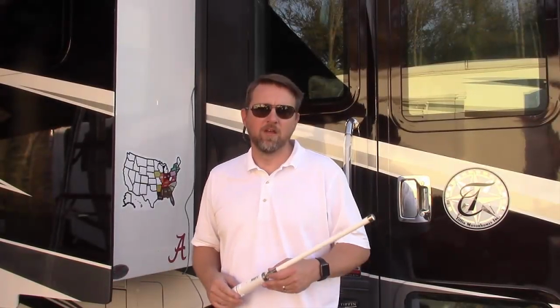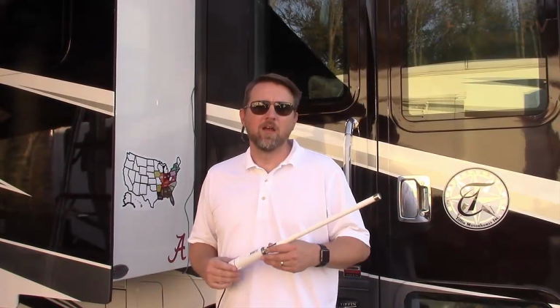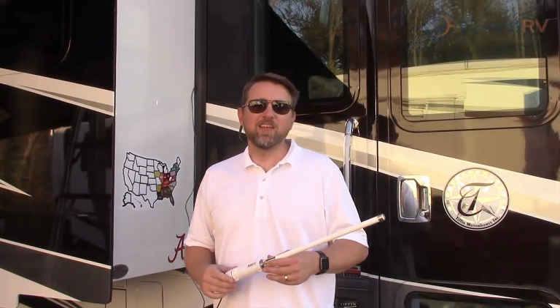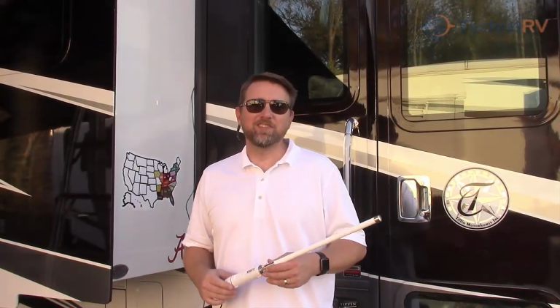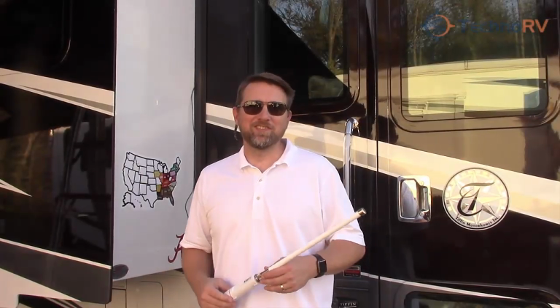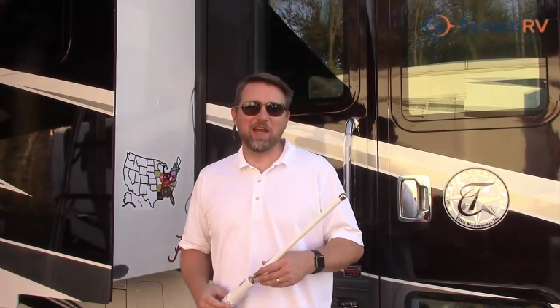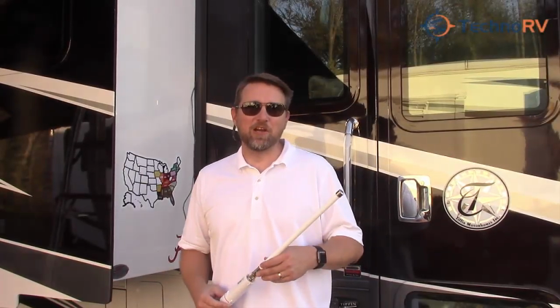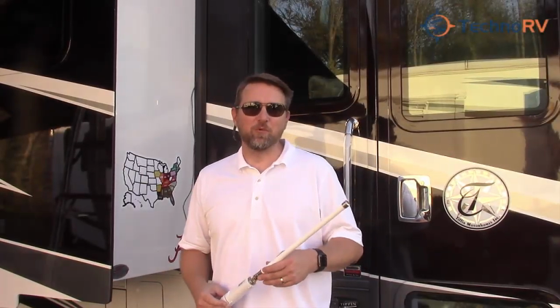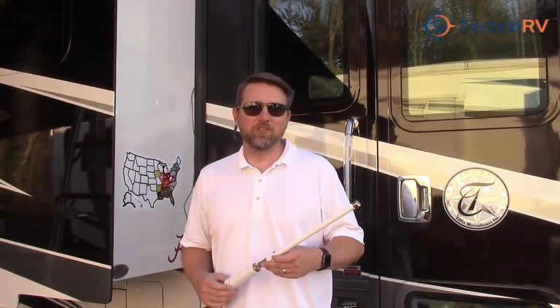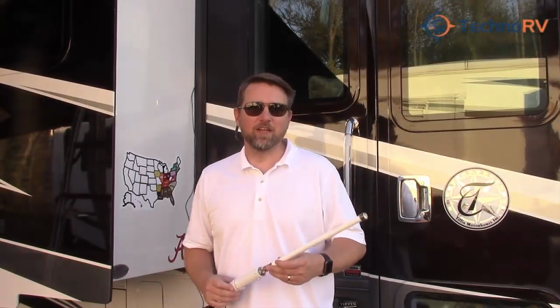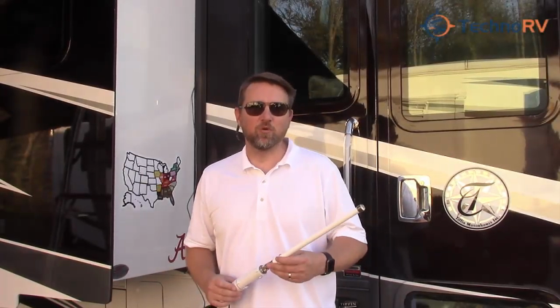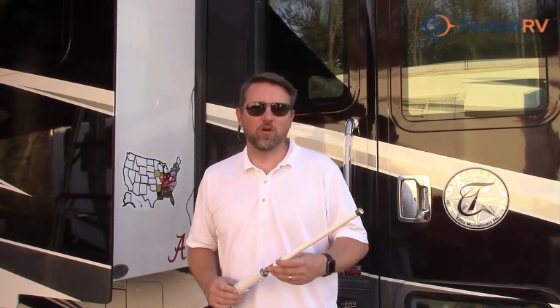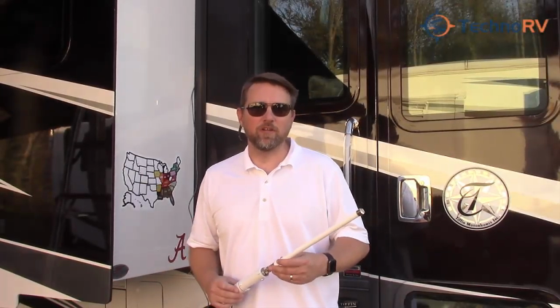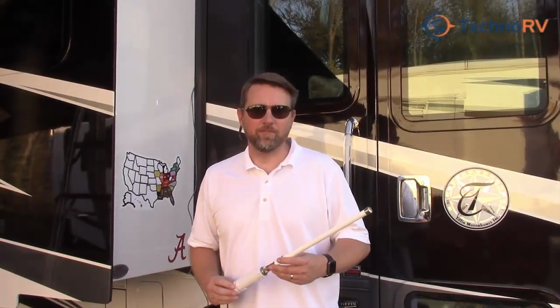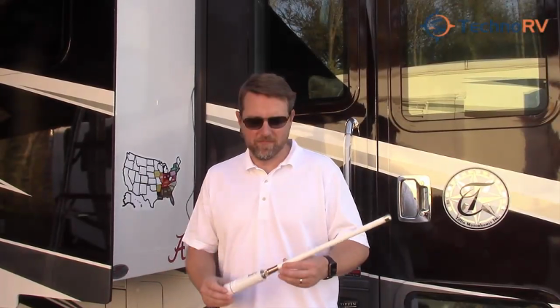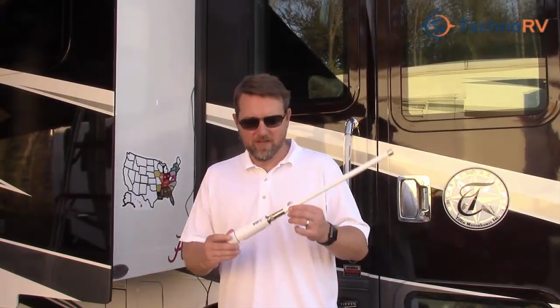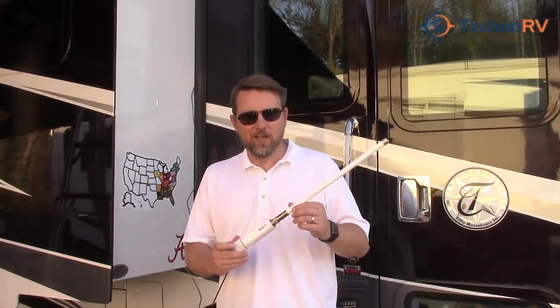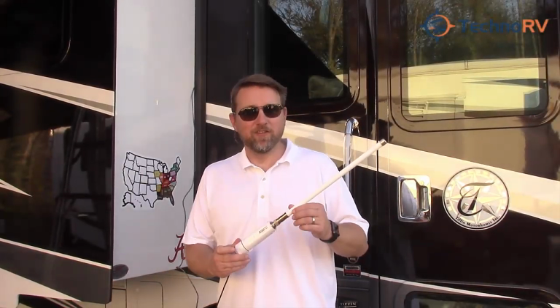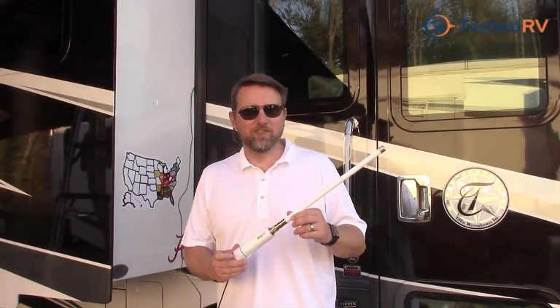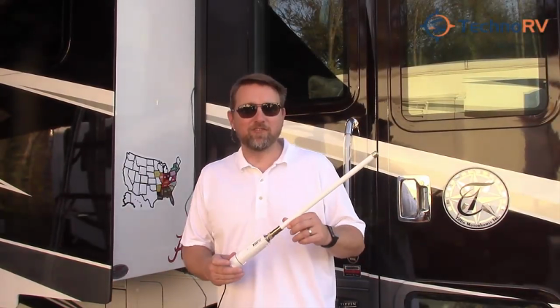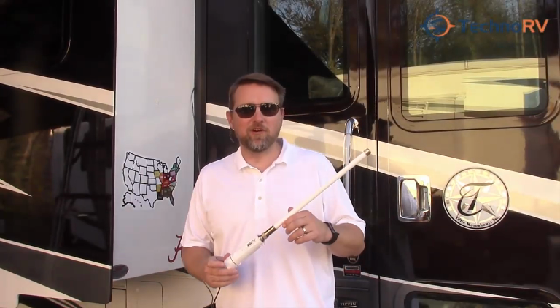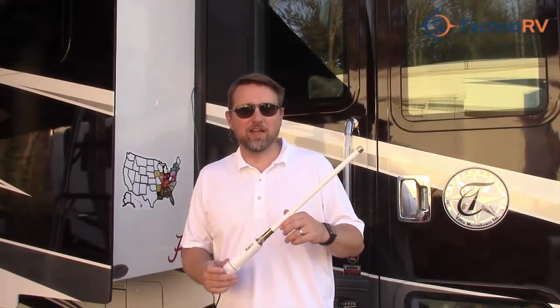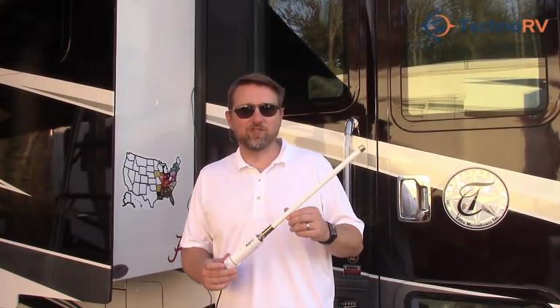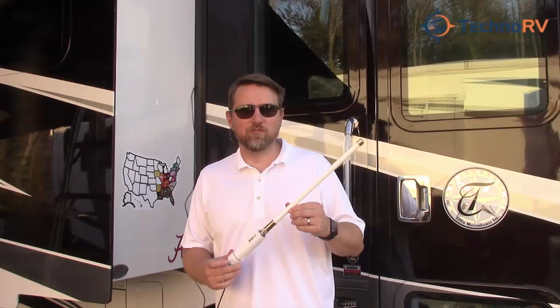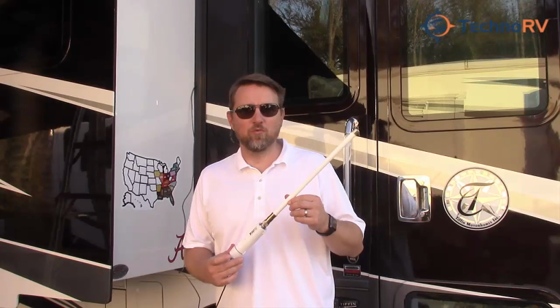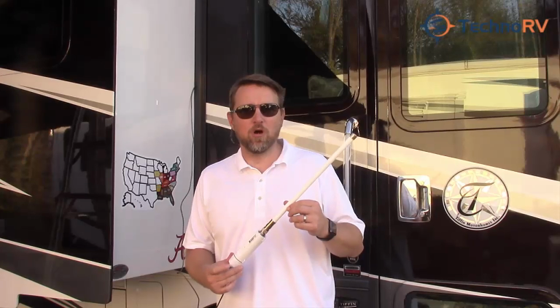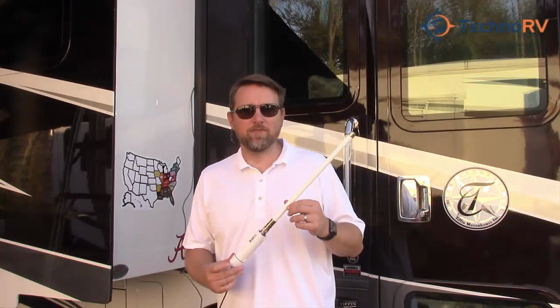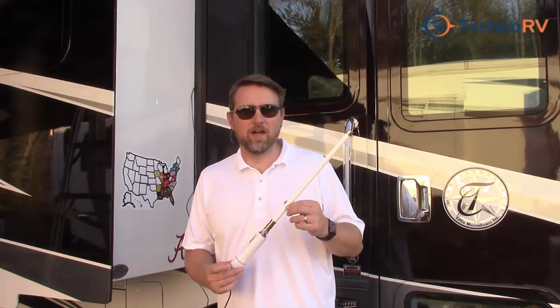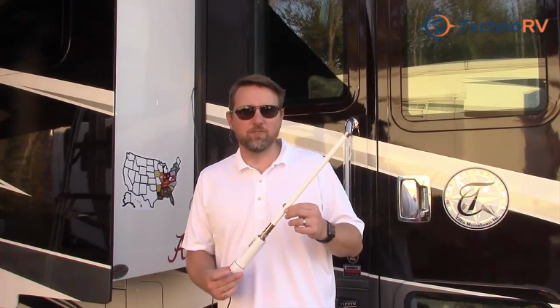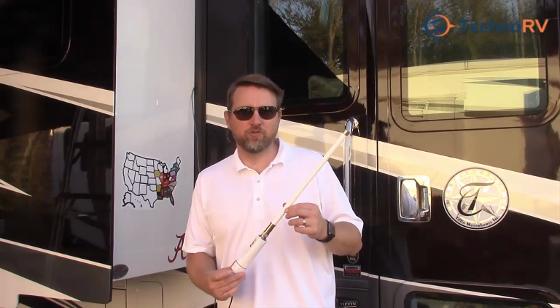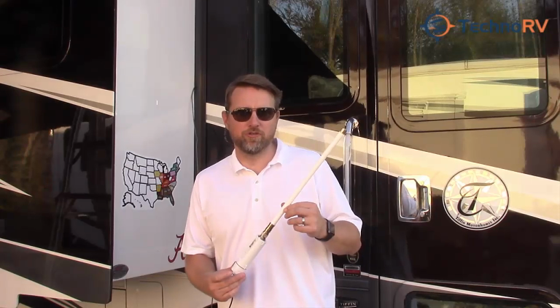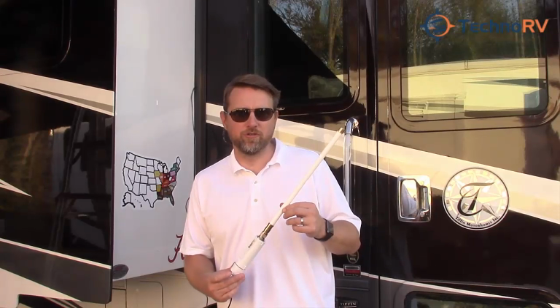Hey, this is Eric with Techno RV, and this is our external Wi-Fi booster tube.